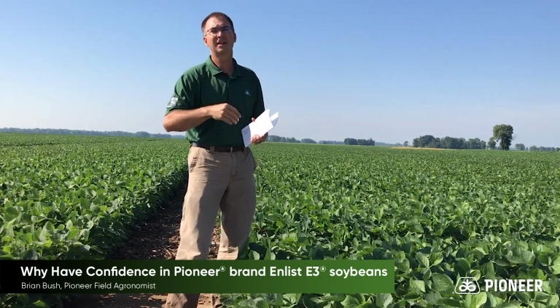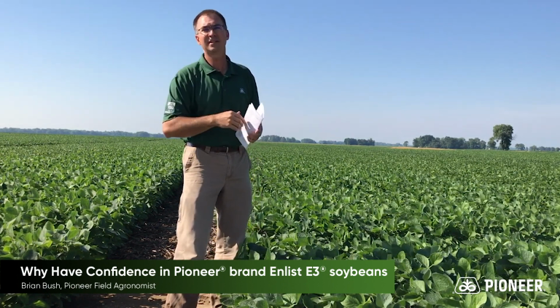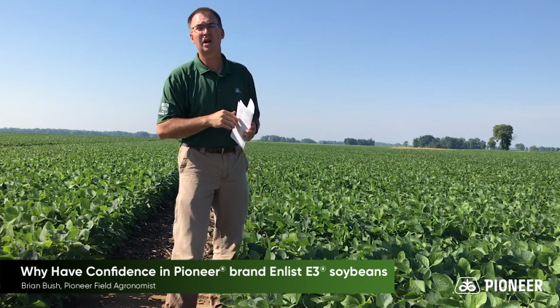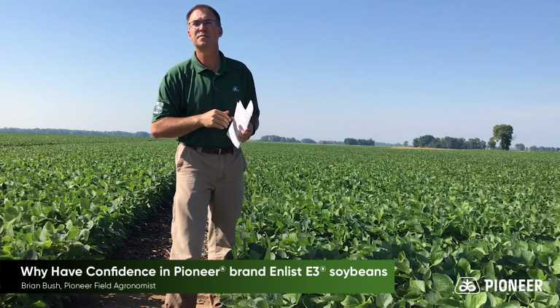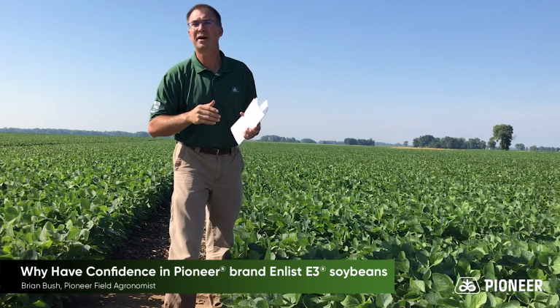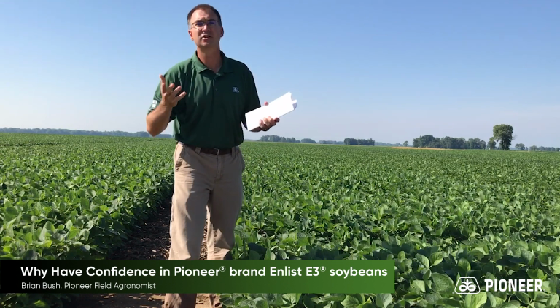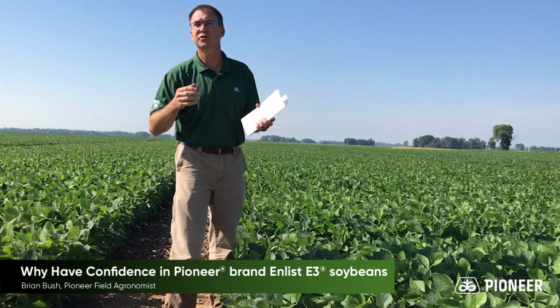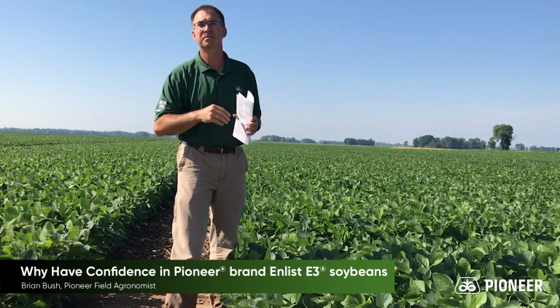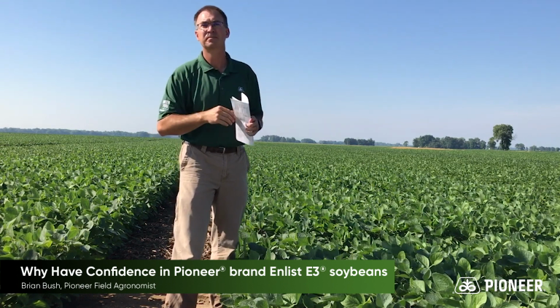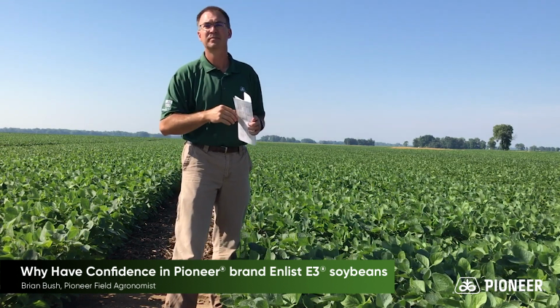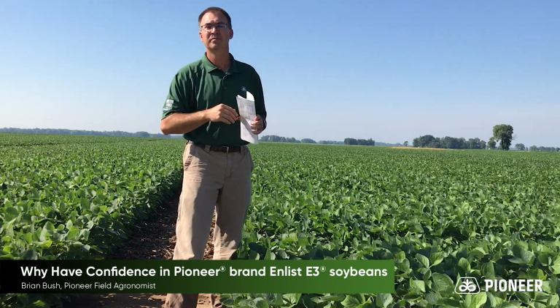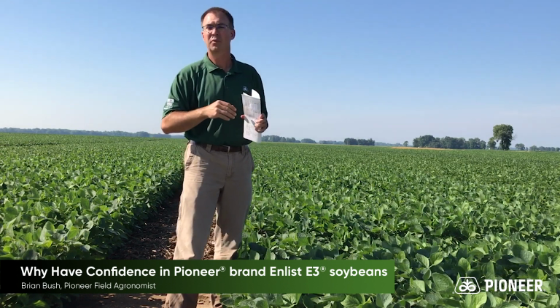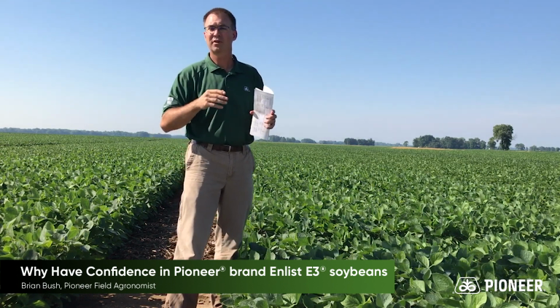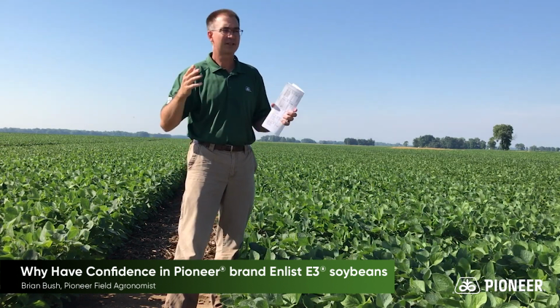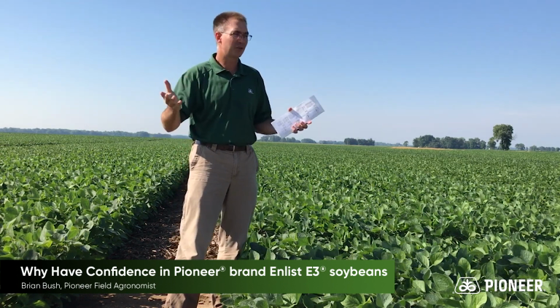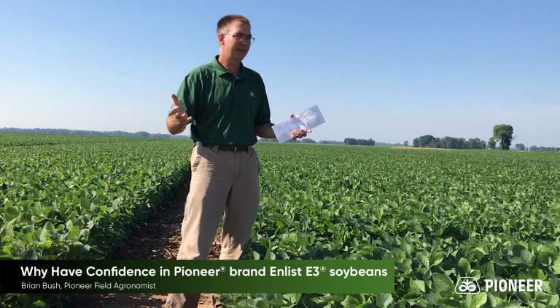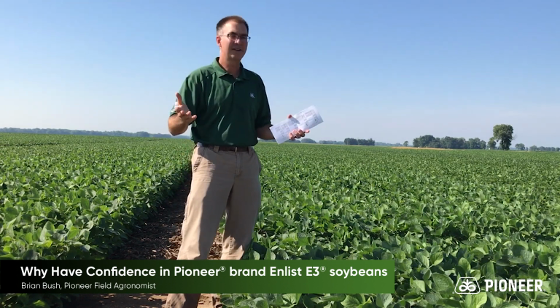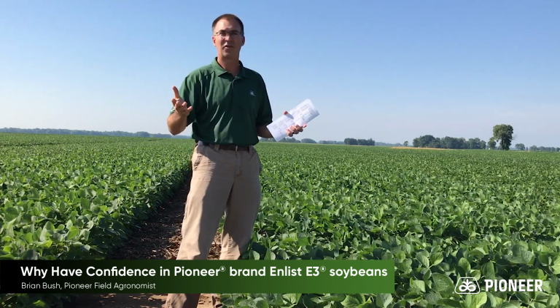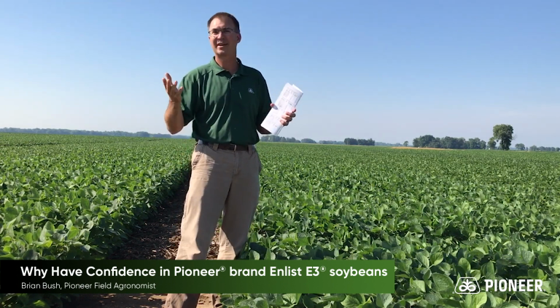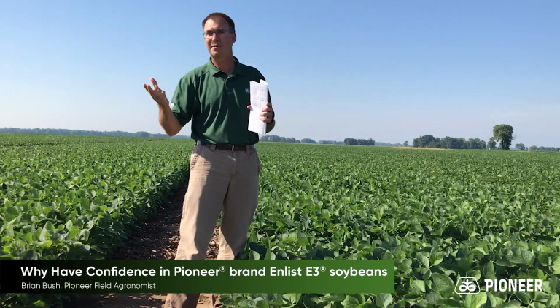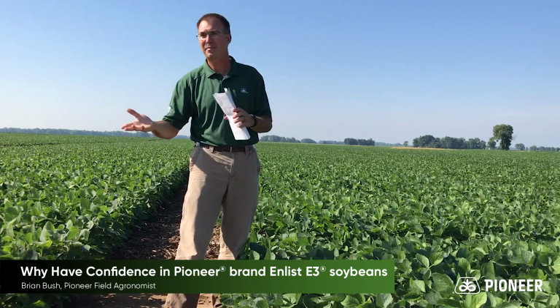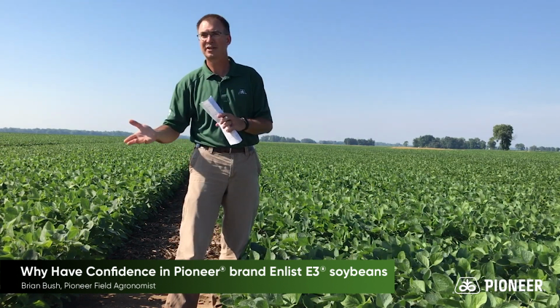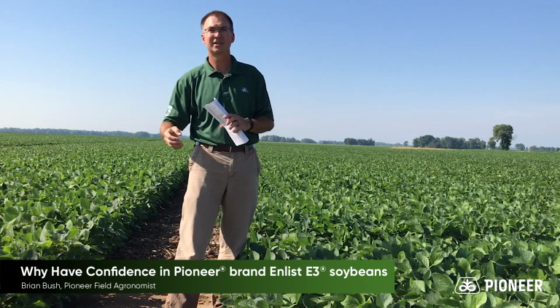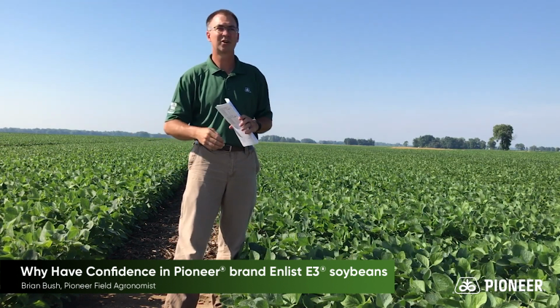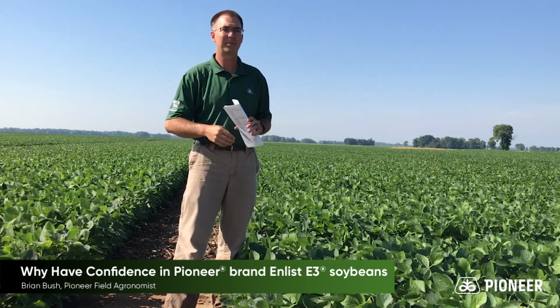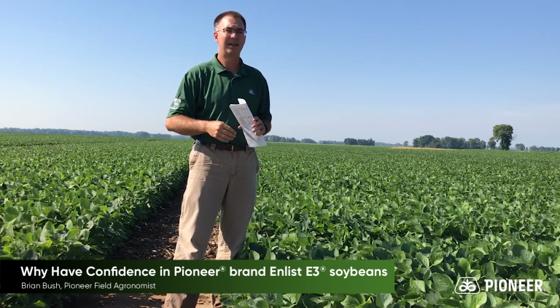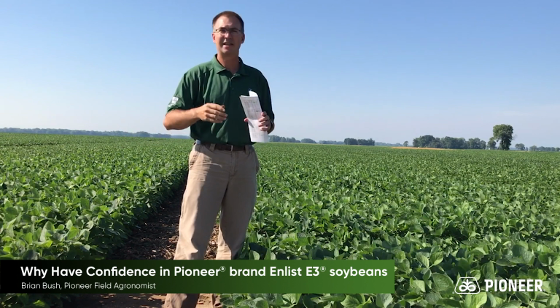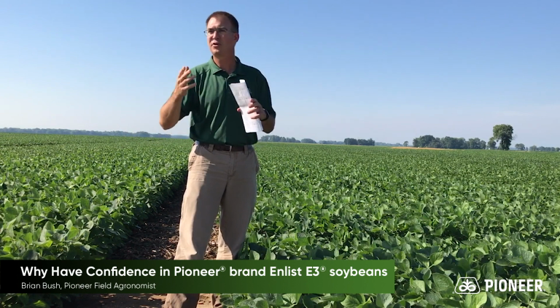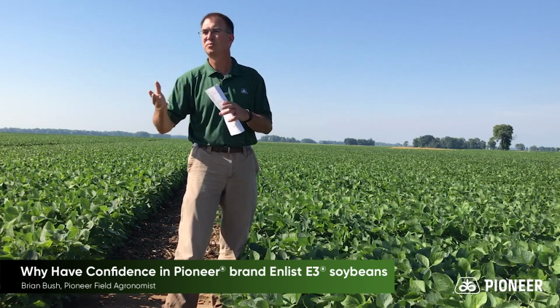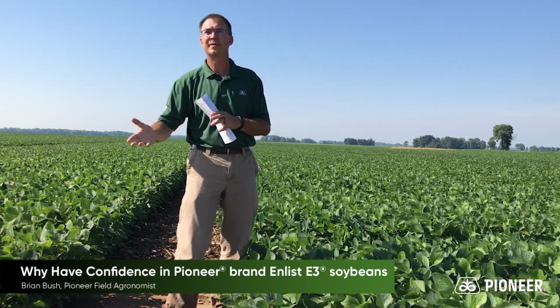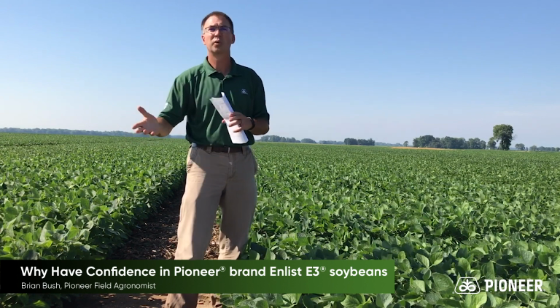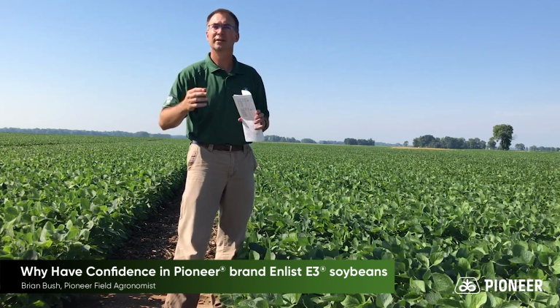Enlist has always been Pioneer's future, but with all the uncertainty around dicamba applications in crop, that future has moved up quickly.